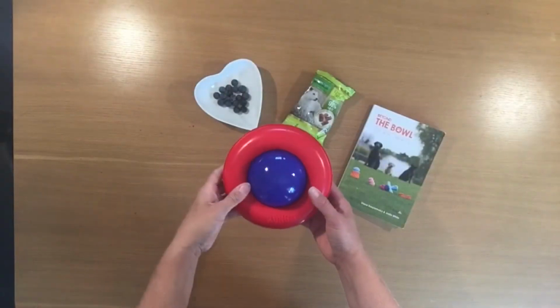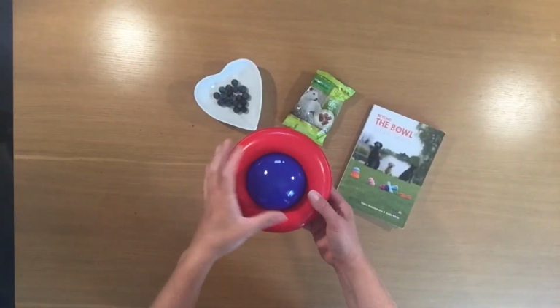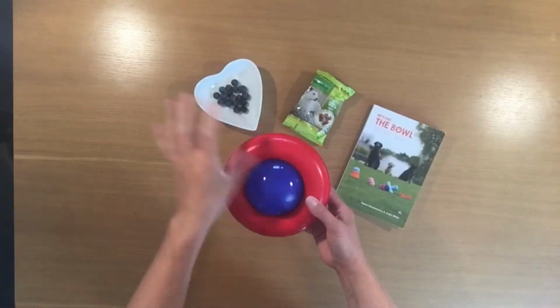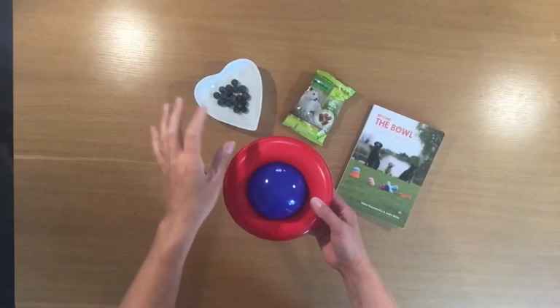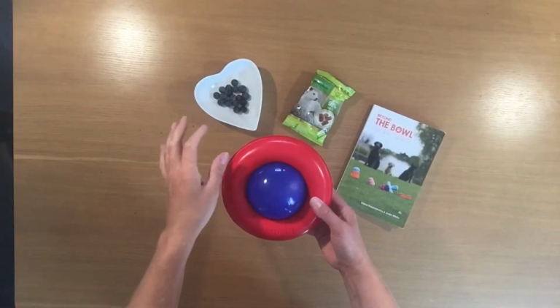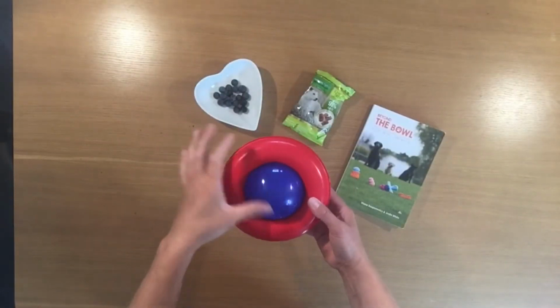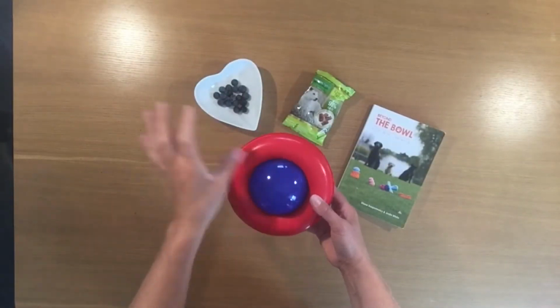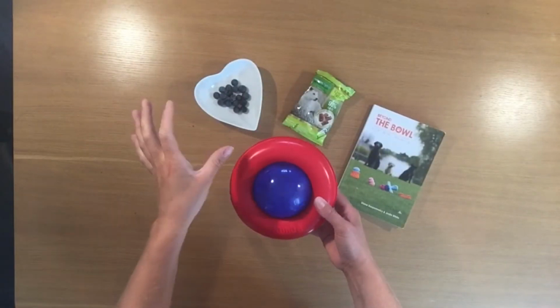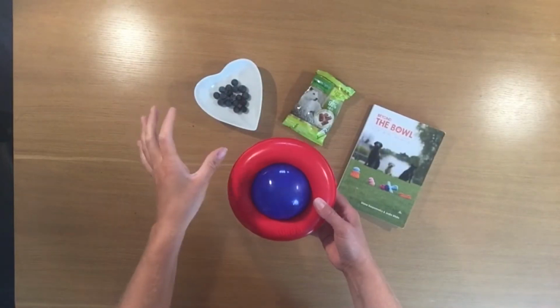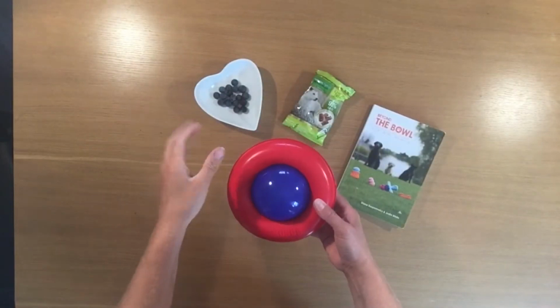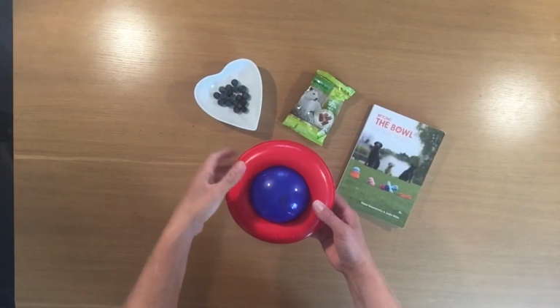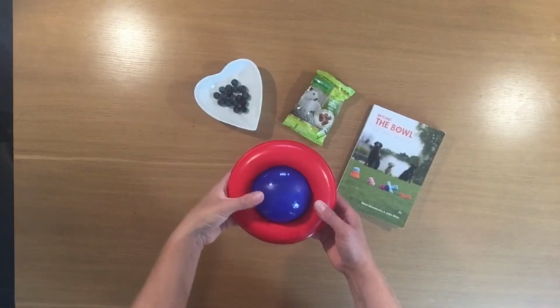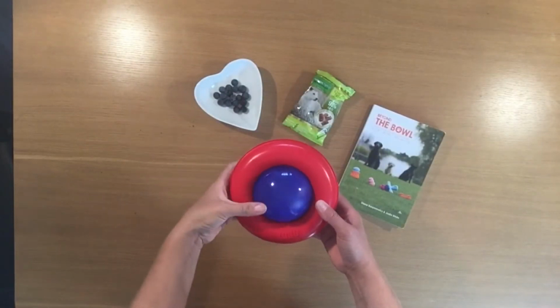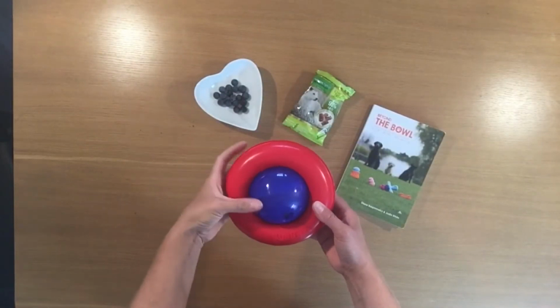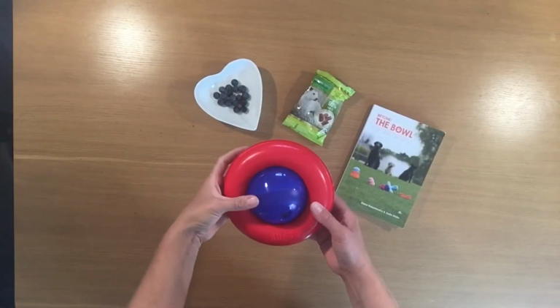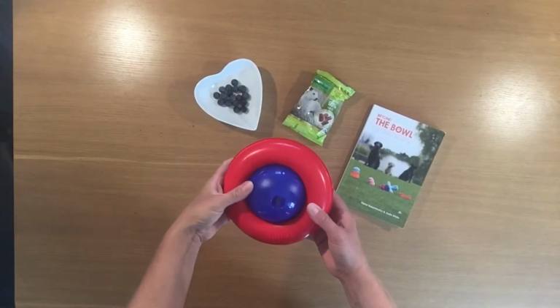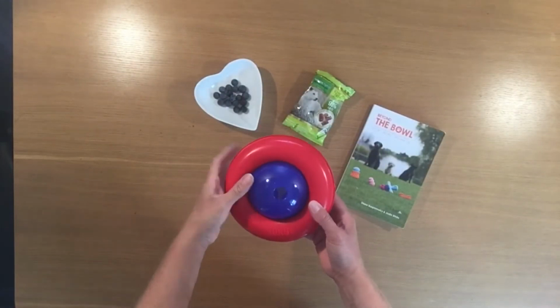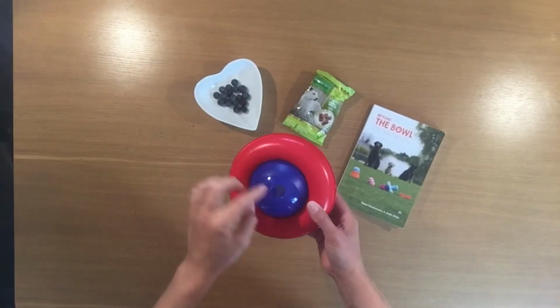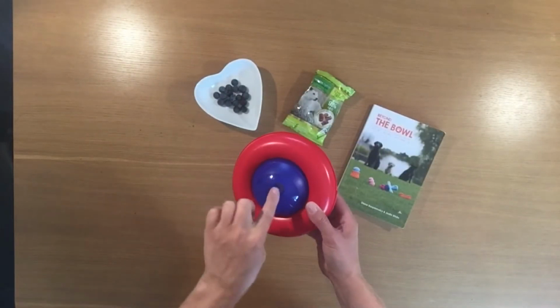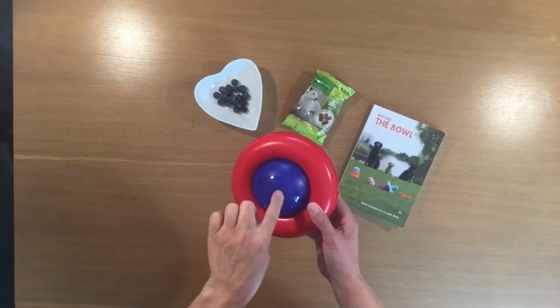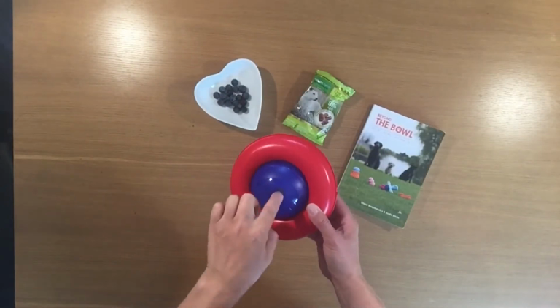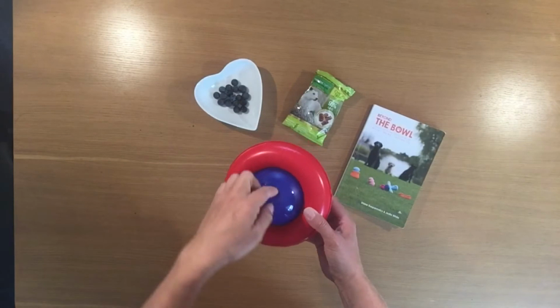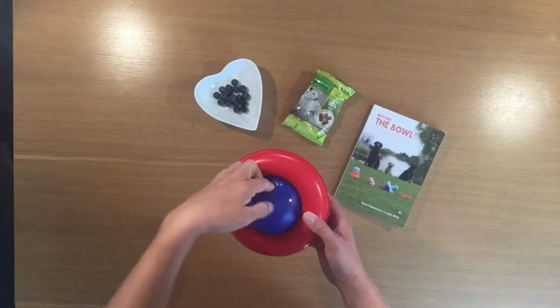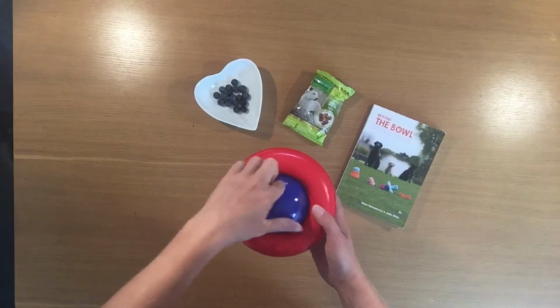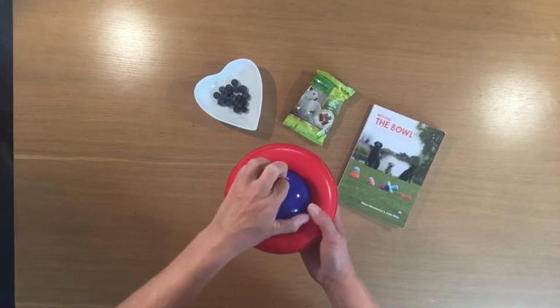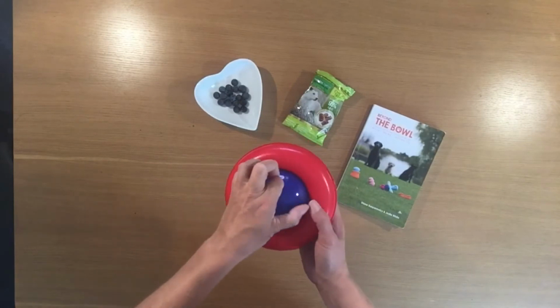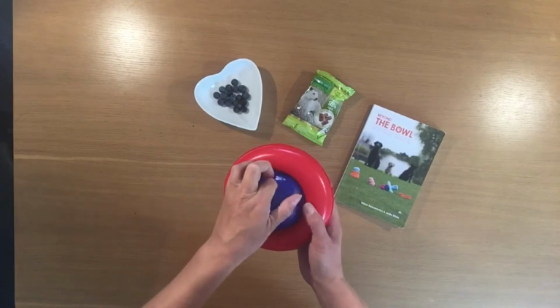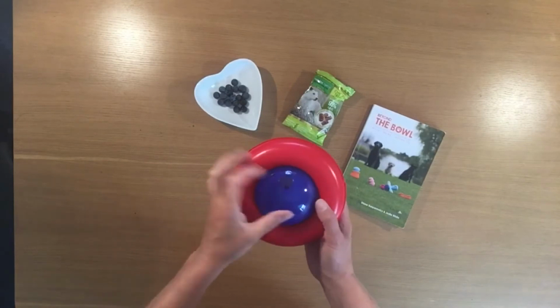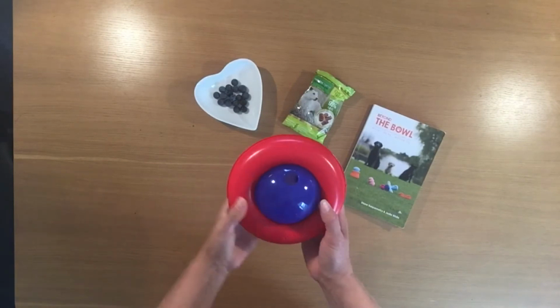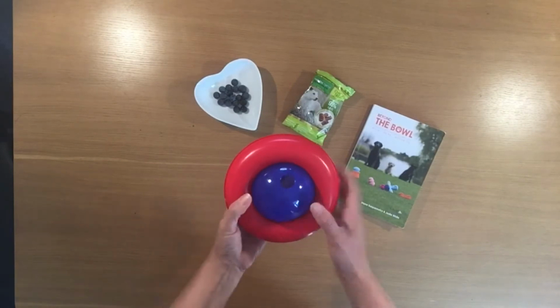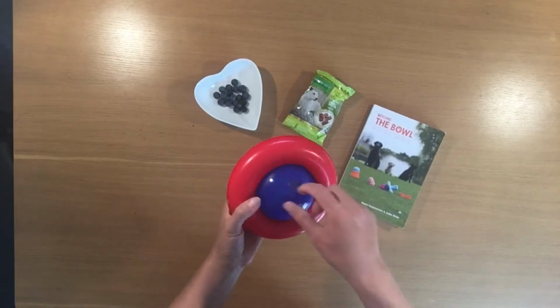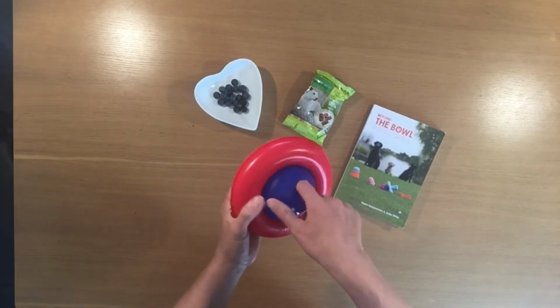I love the Kong Gyro — good roll and flip action making it great for independent interactive play.